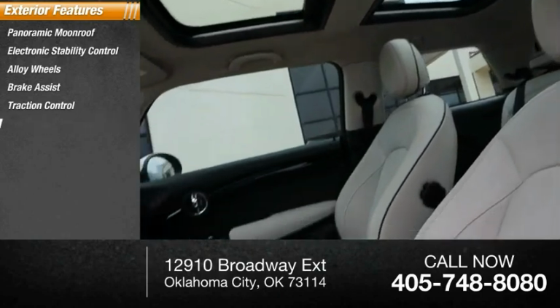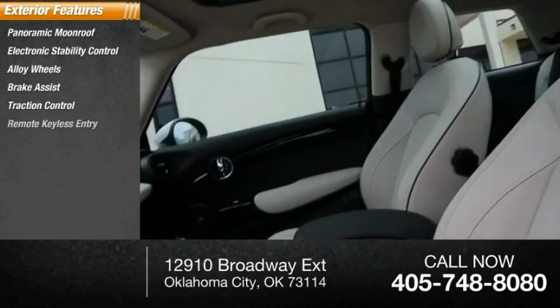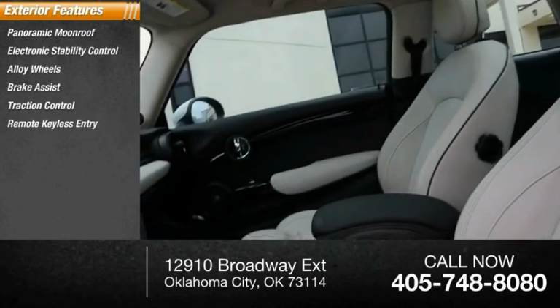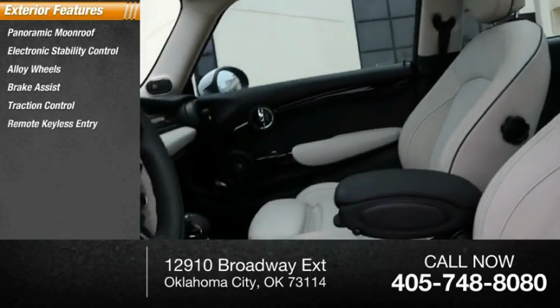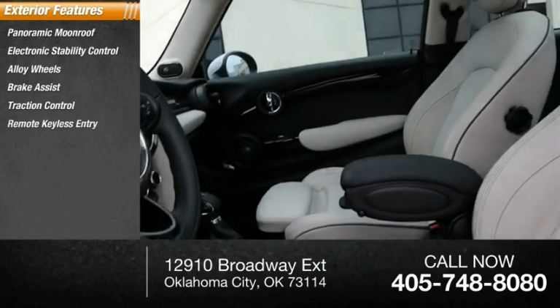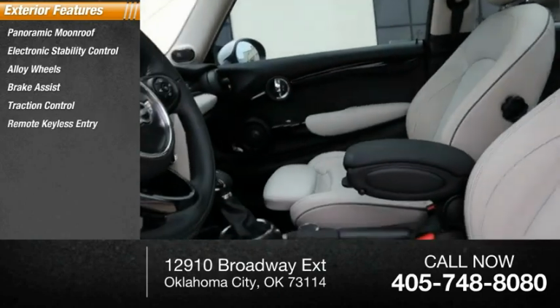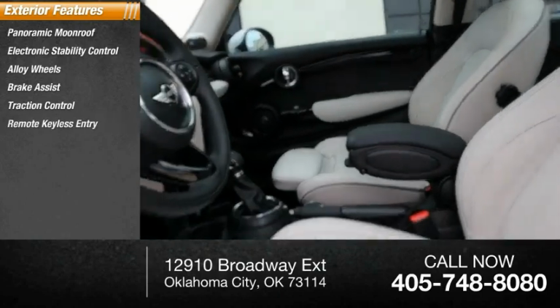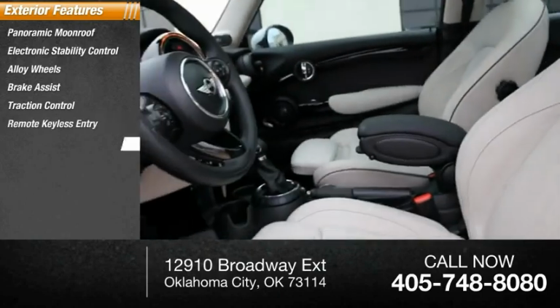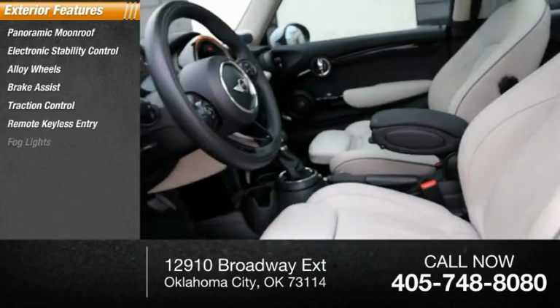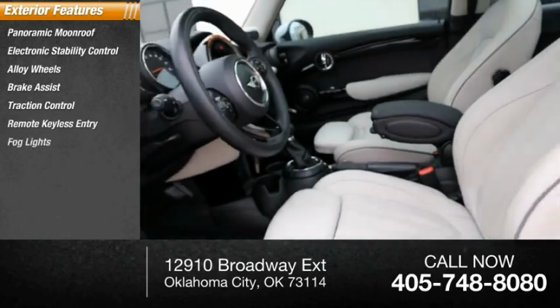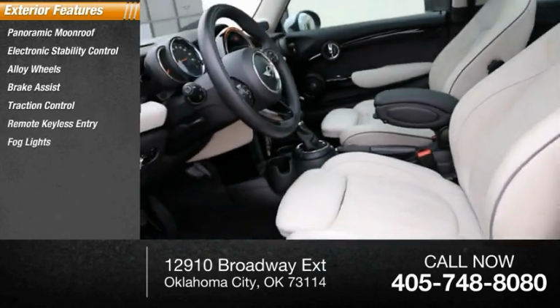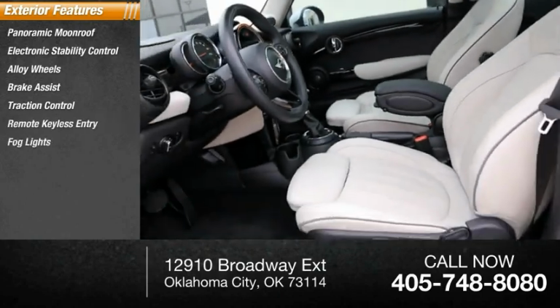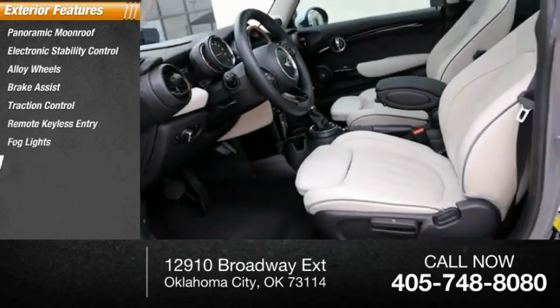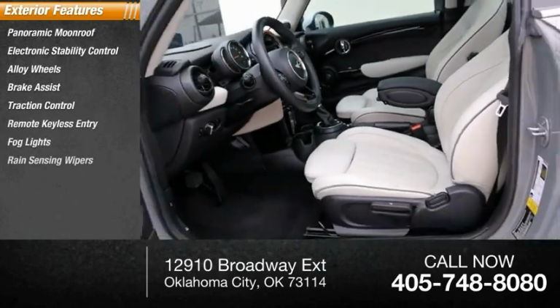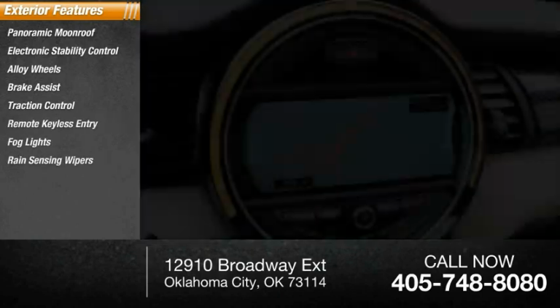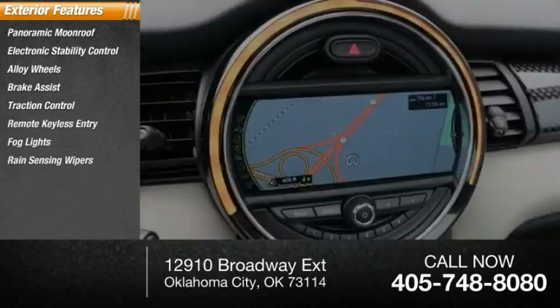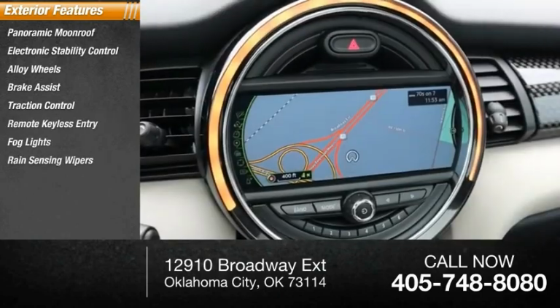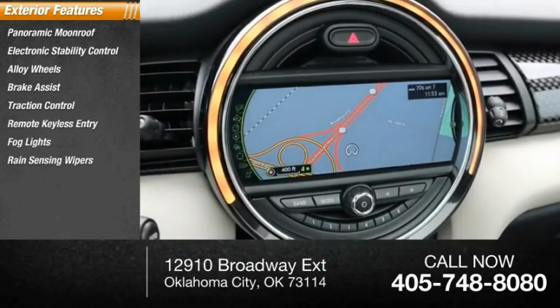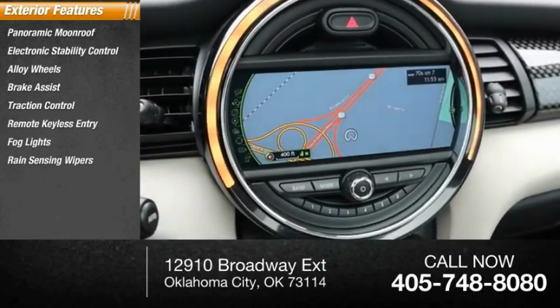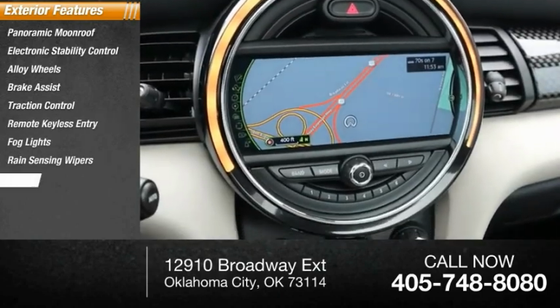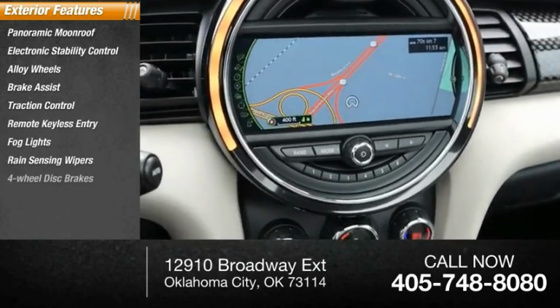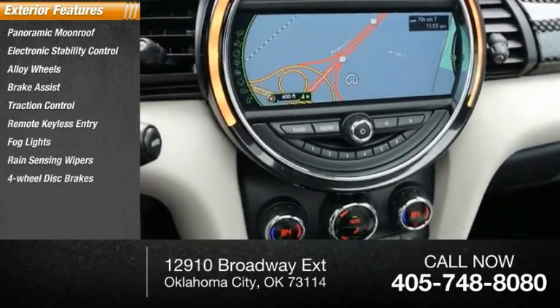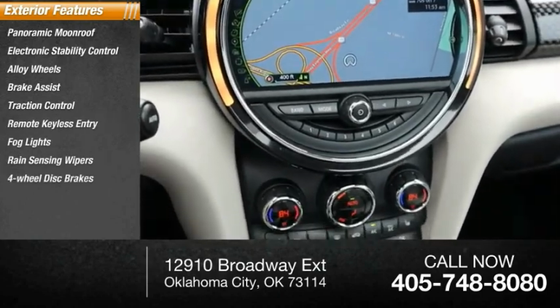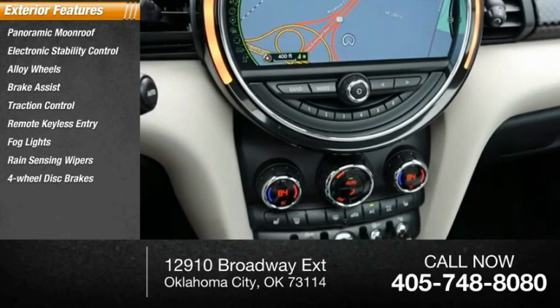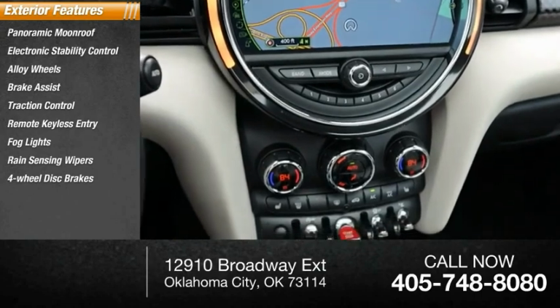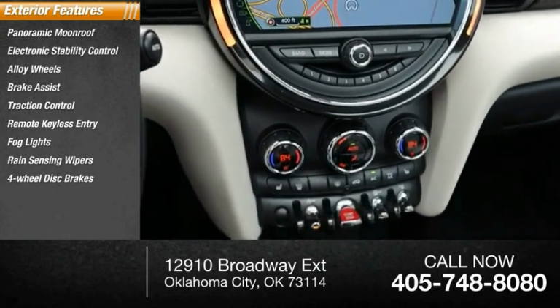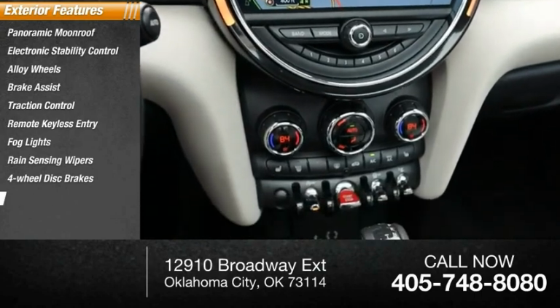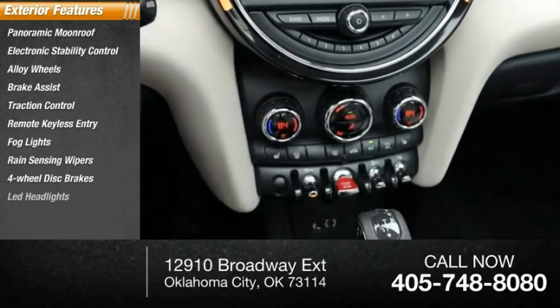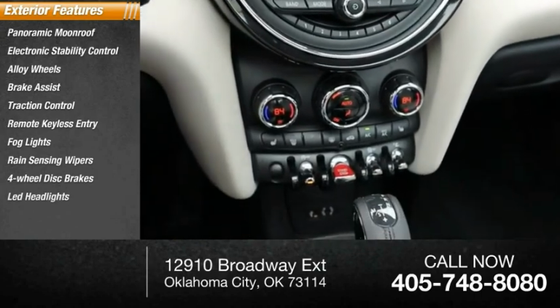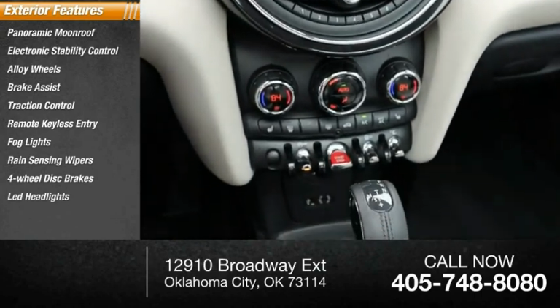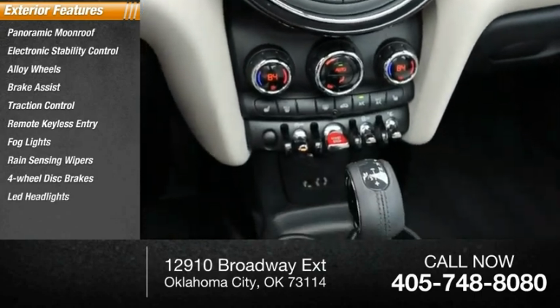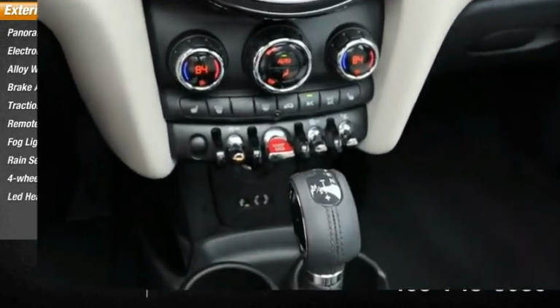Remote keyless entry, fog lights, rain-sensing wipers, four-wheel disc brakes, LED headlights.